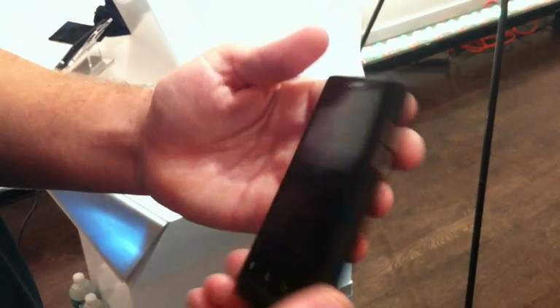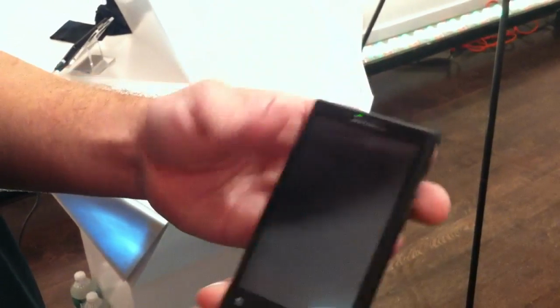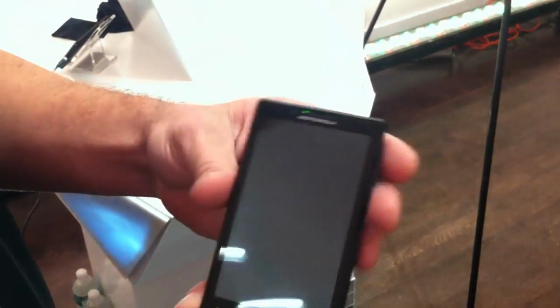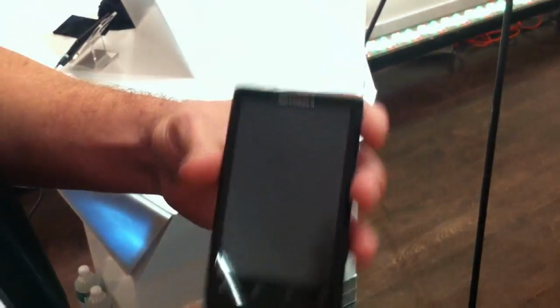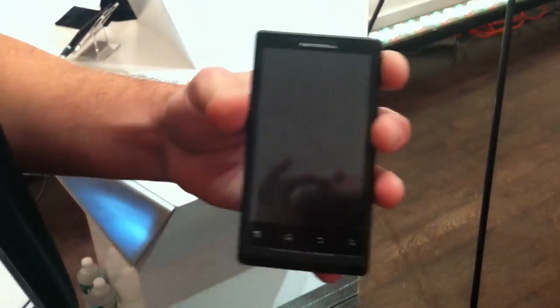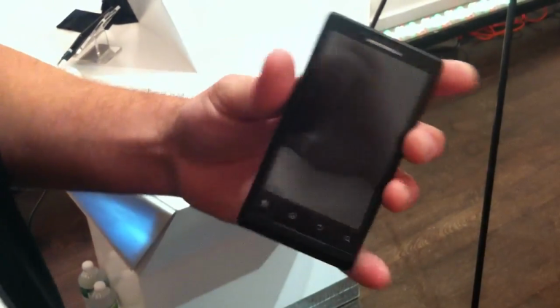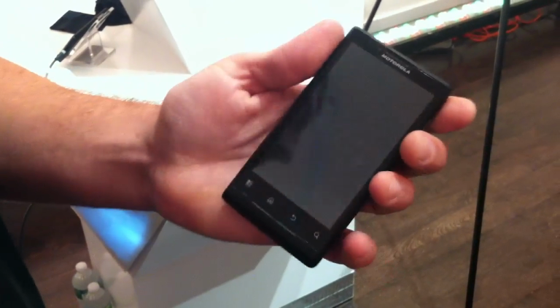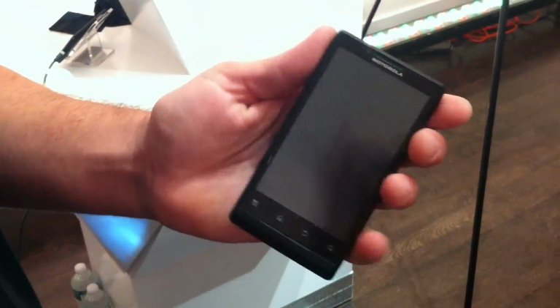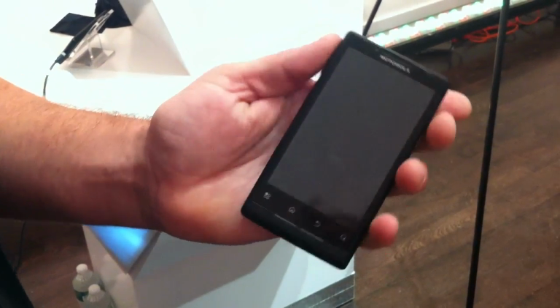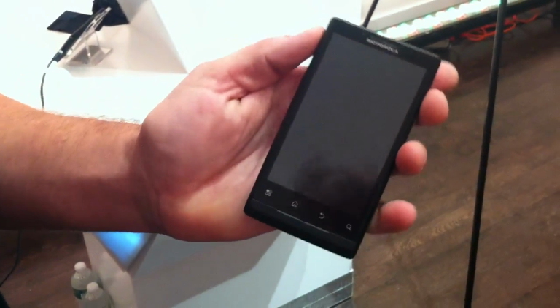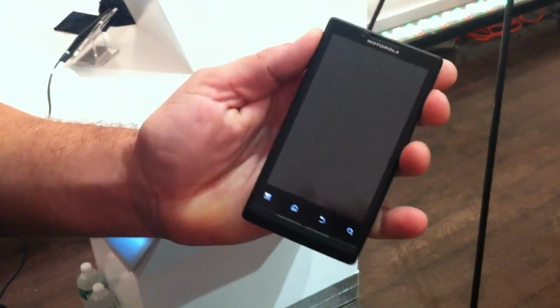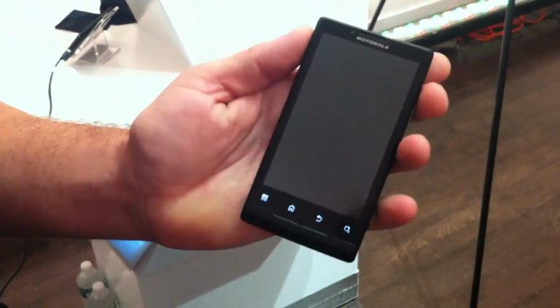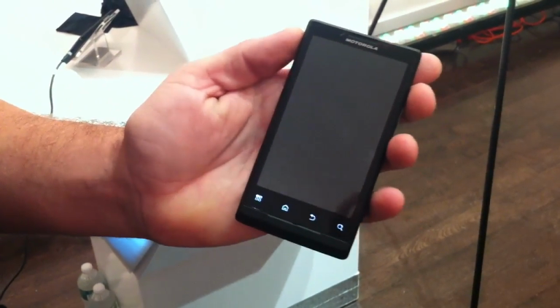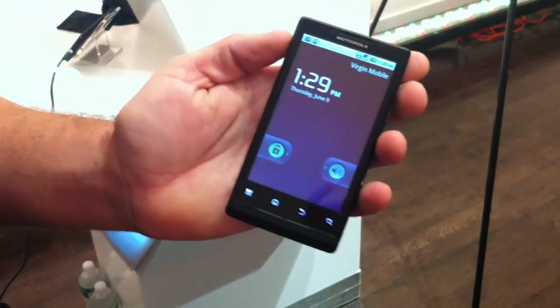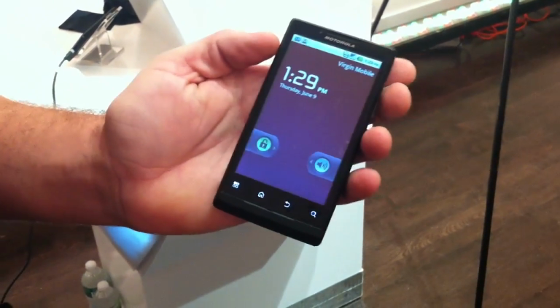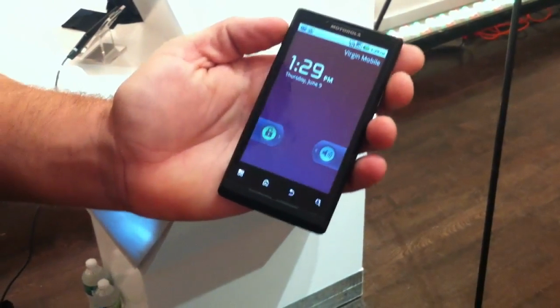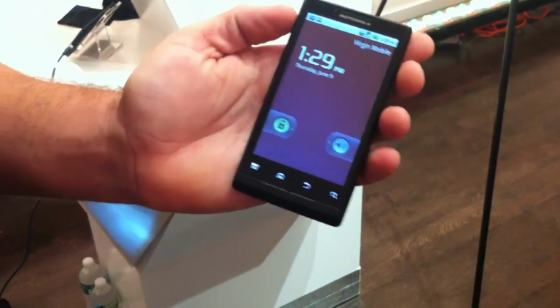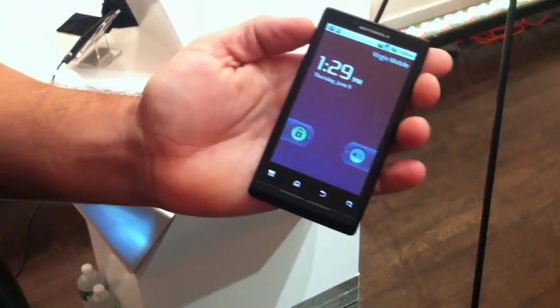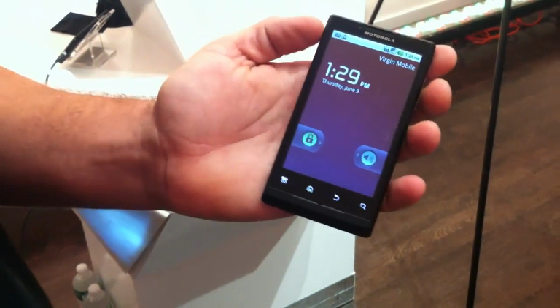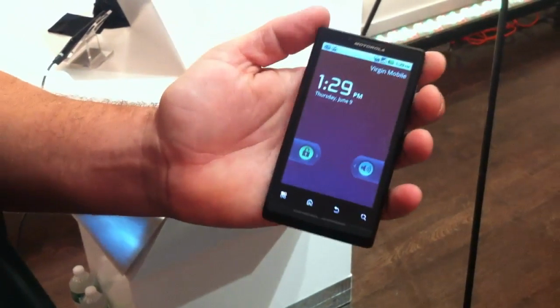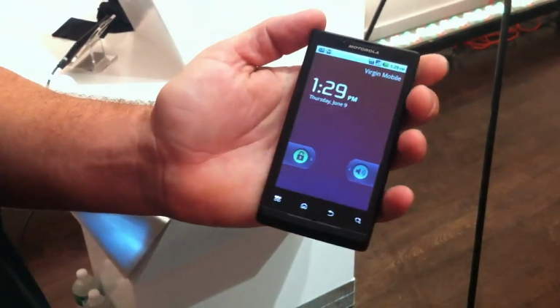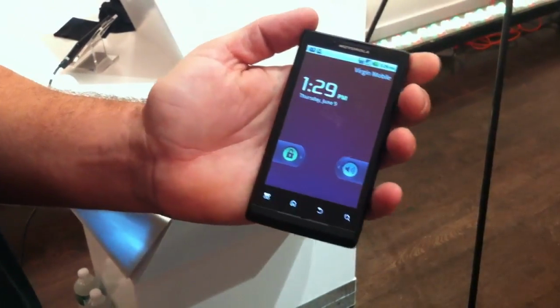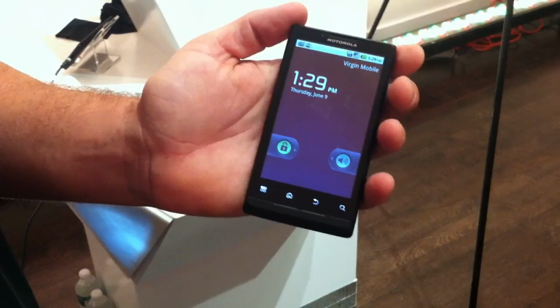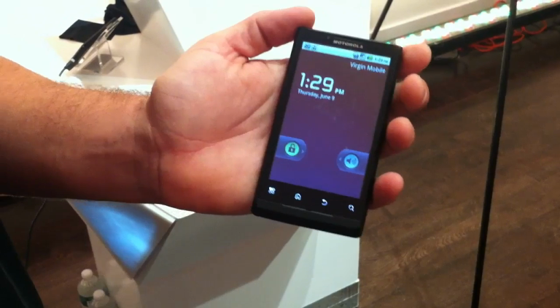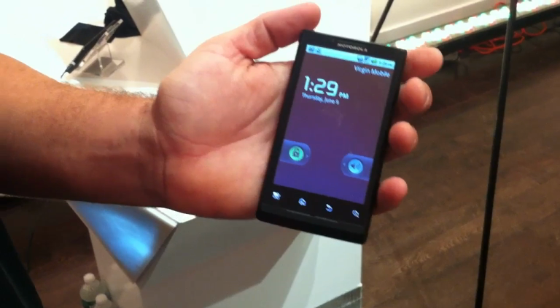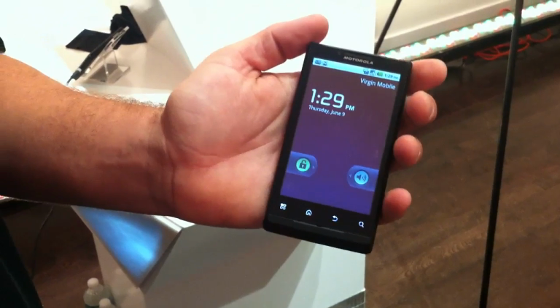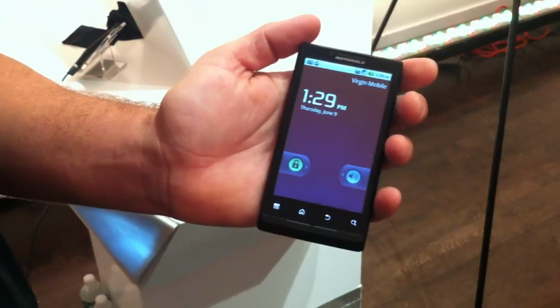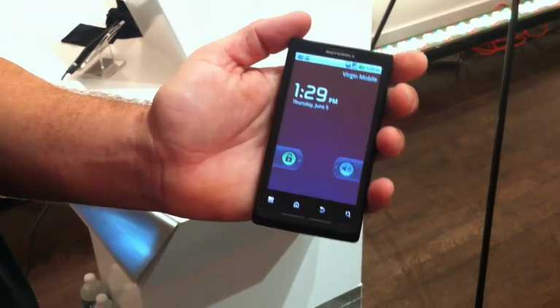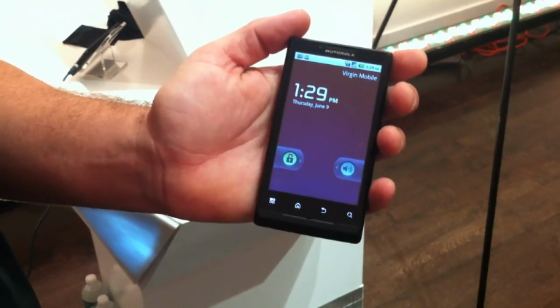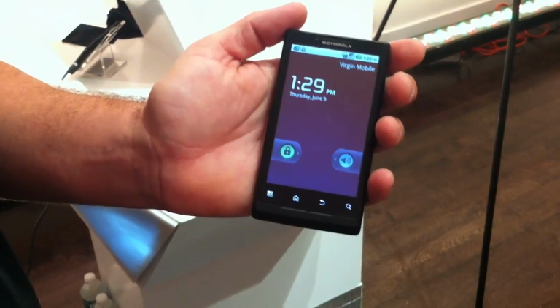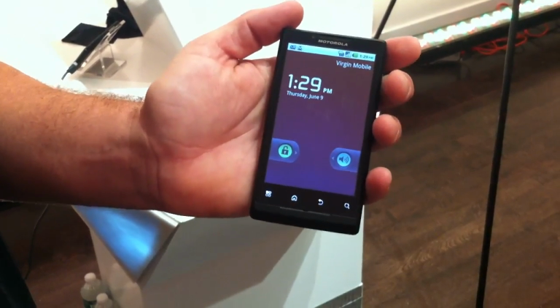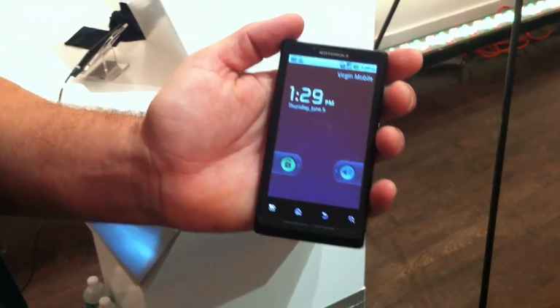It's got a 1 GHz Snapdragon processor, and it runs on Android 2.2.